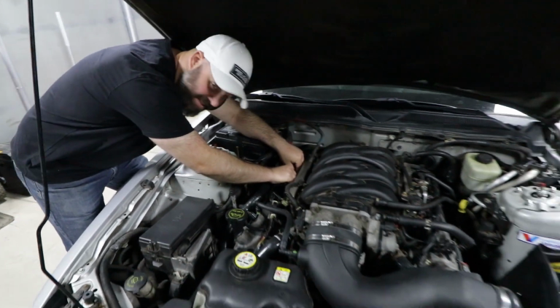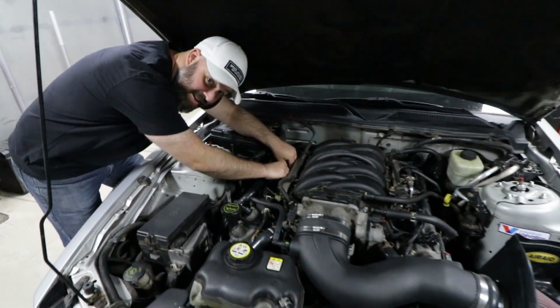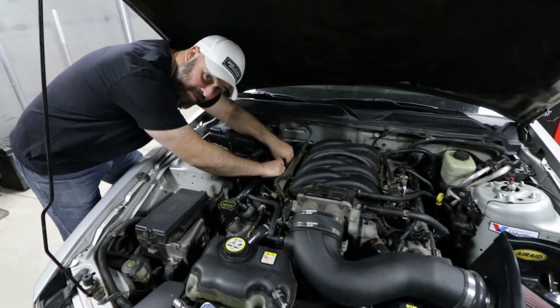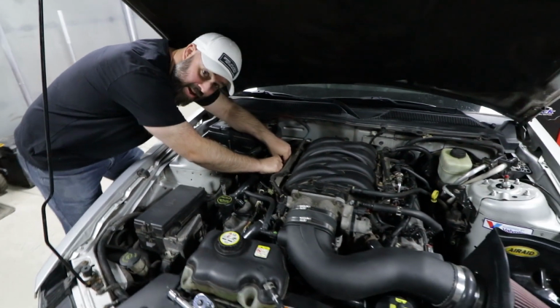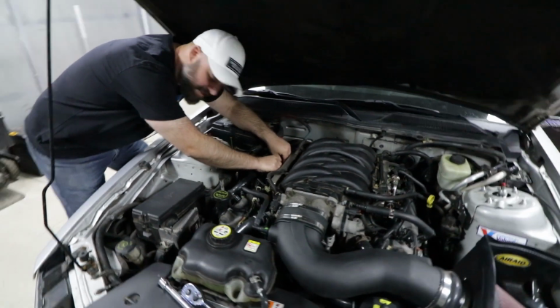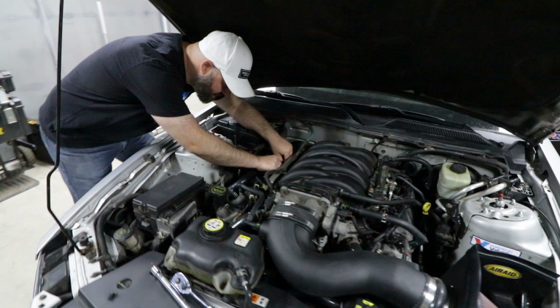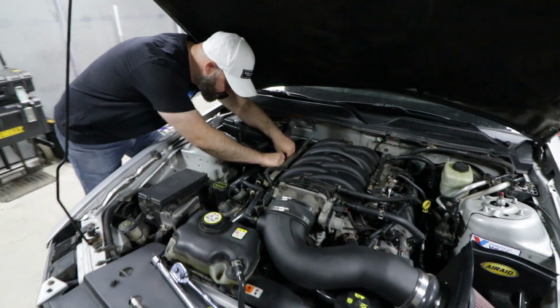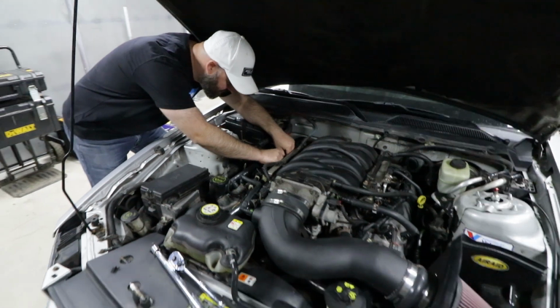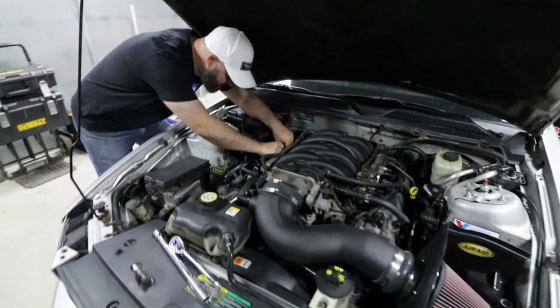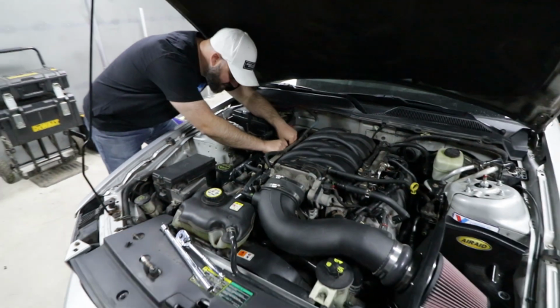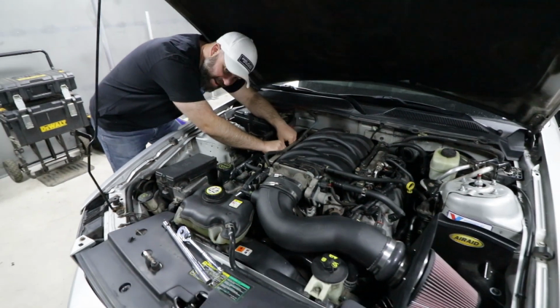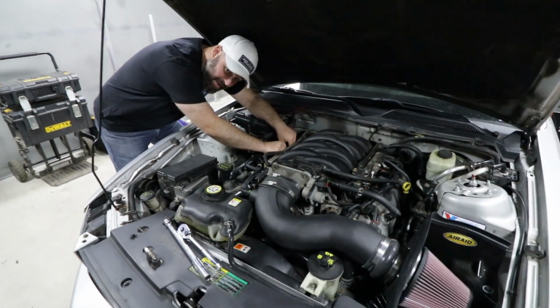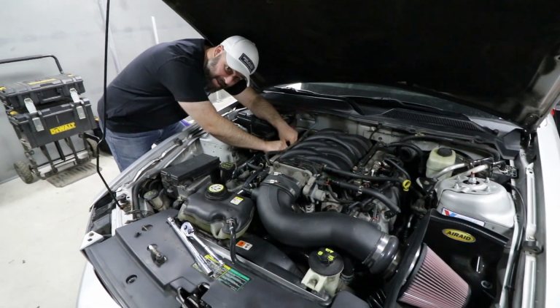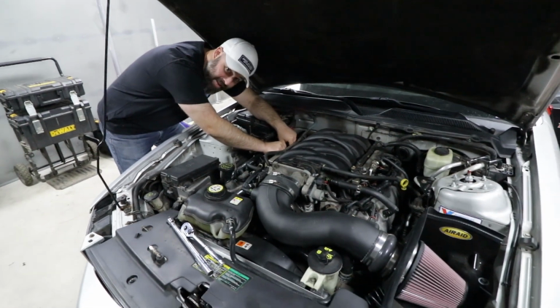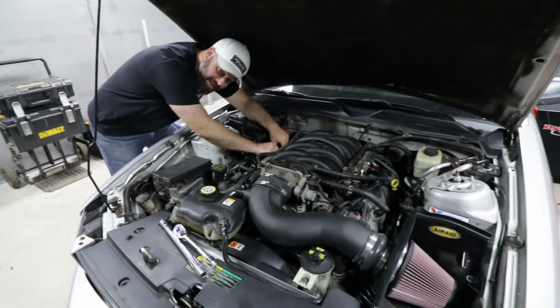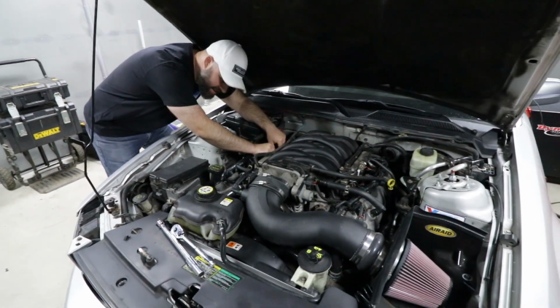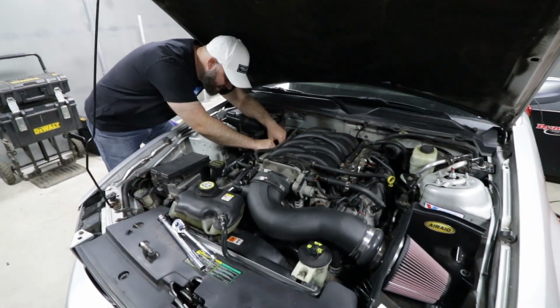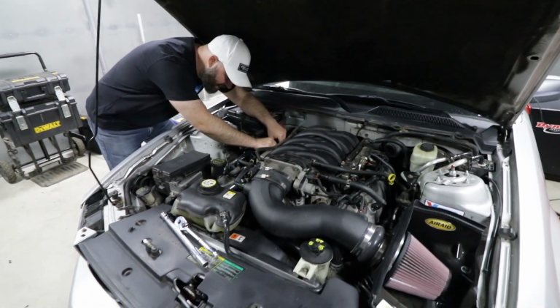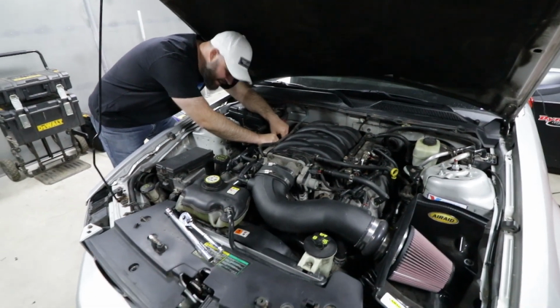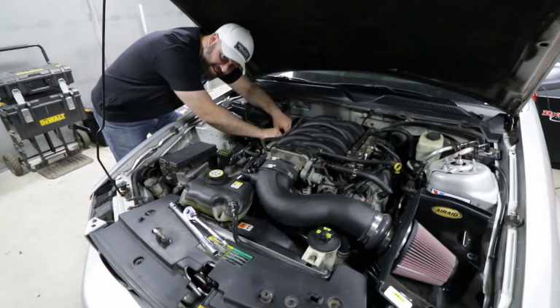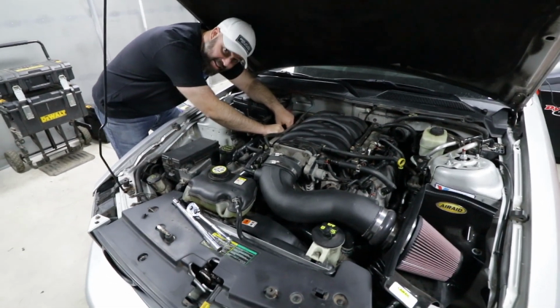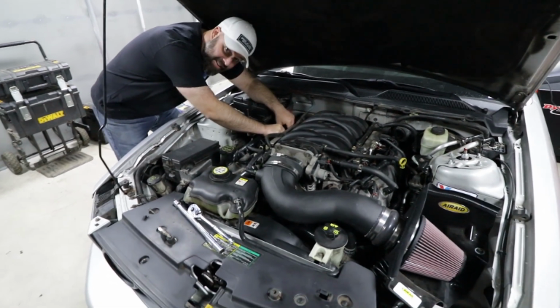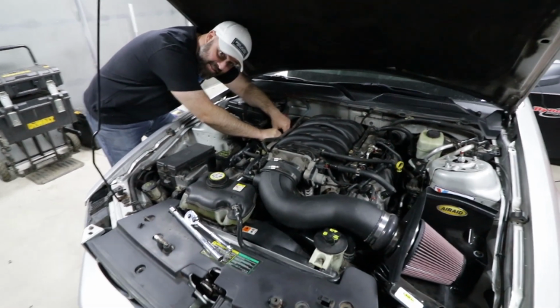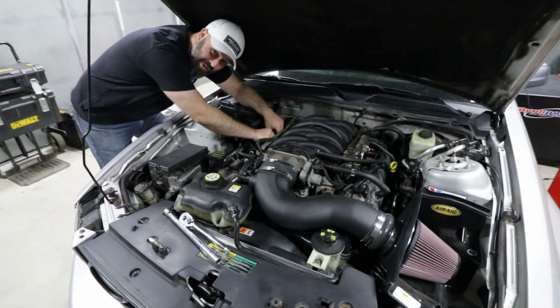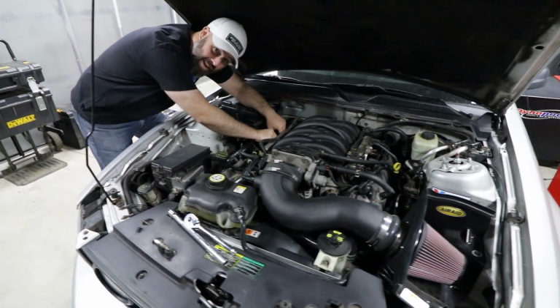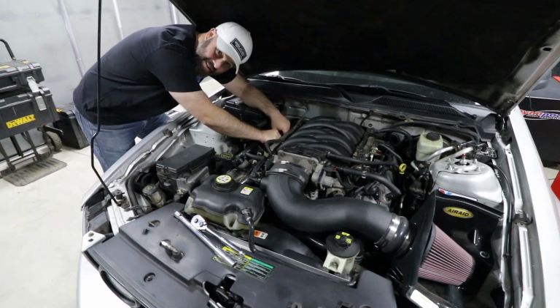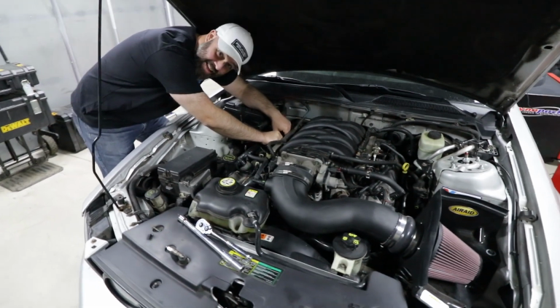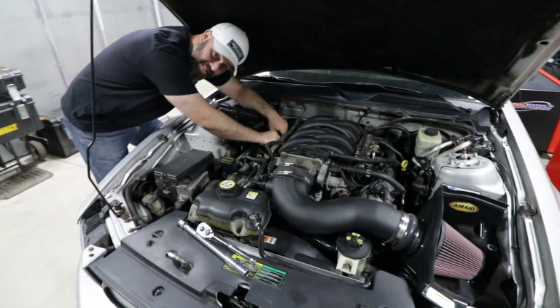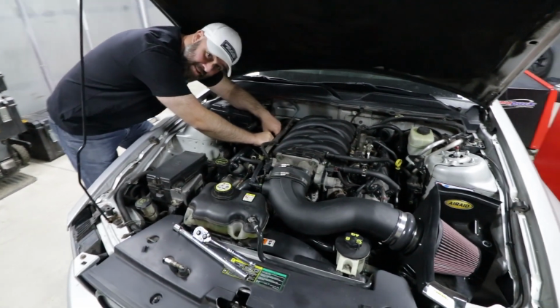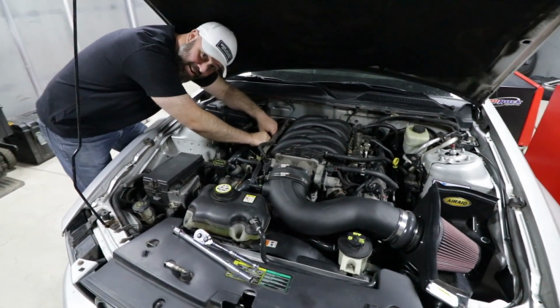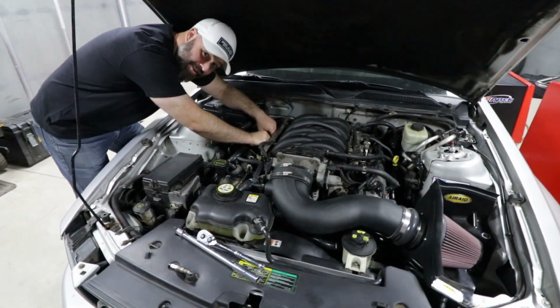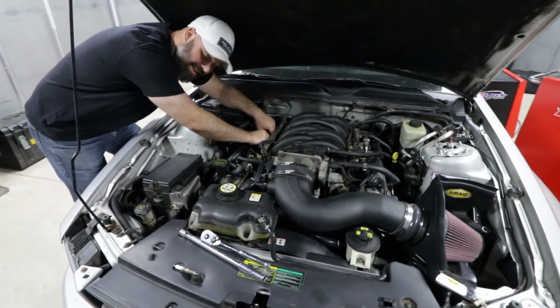This thing doesn't run — send us a coyote motor, Ford! The three valve is over, we're done with it. 2J Mustang — that'd be kind of cool.